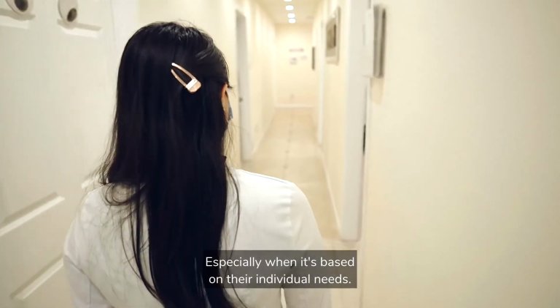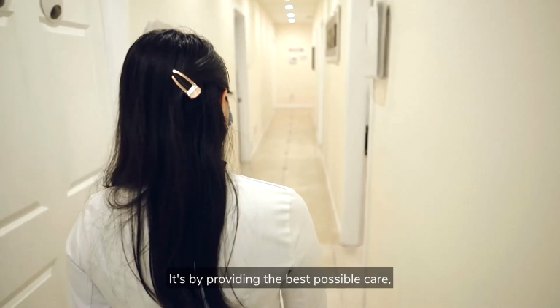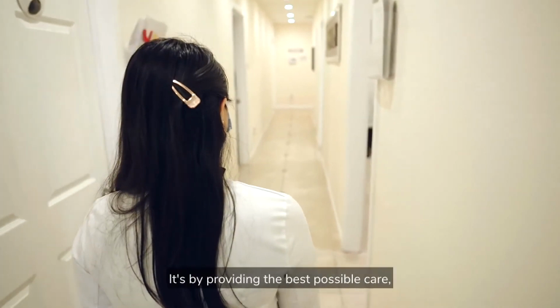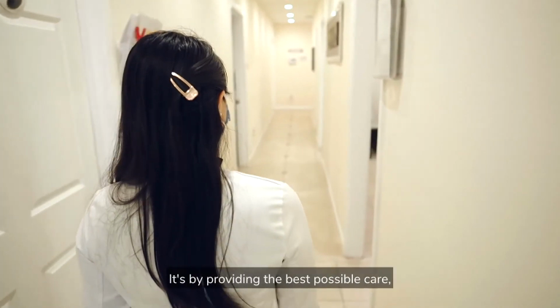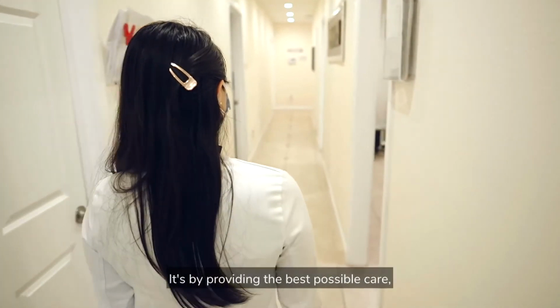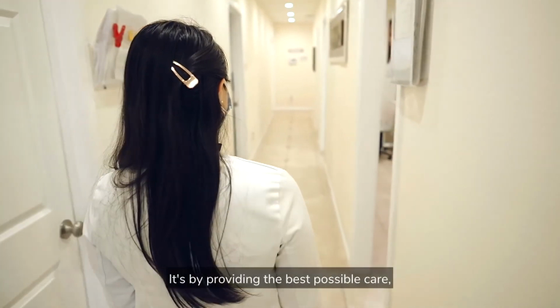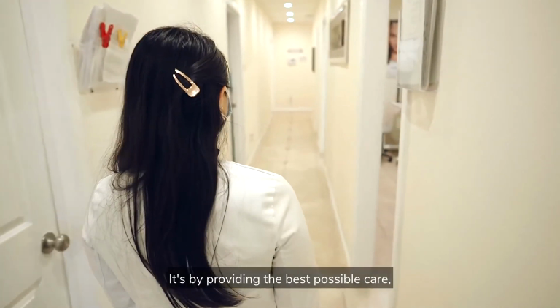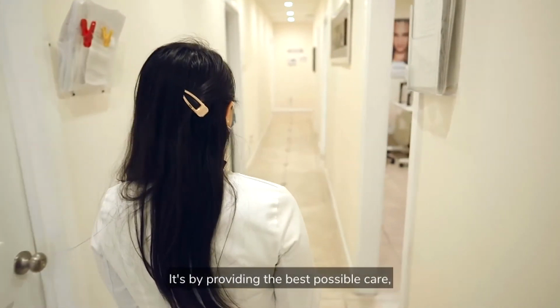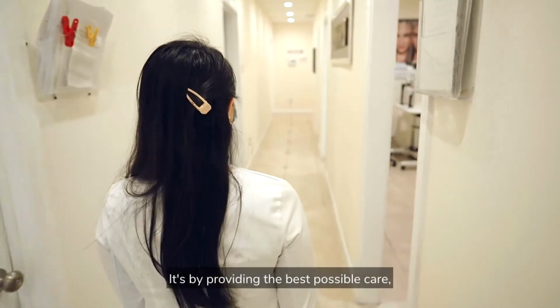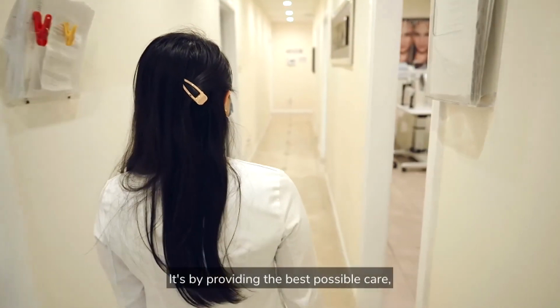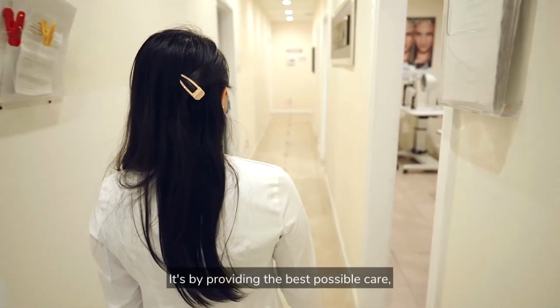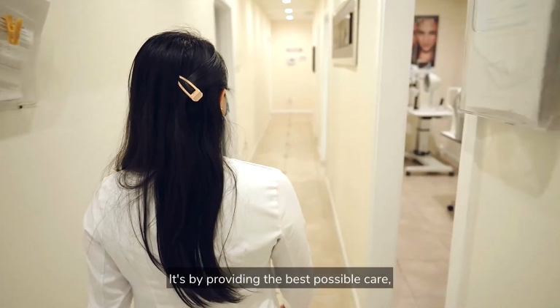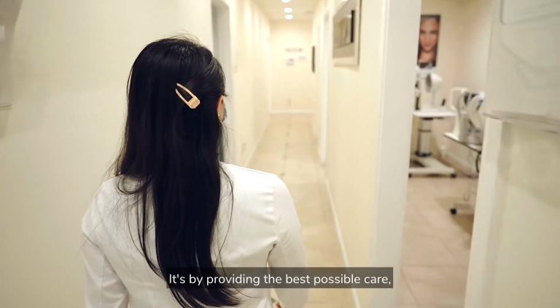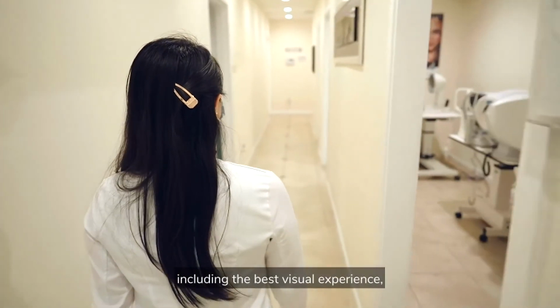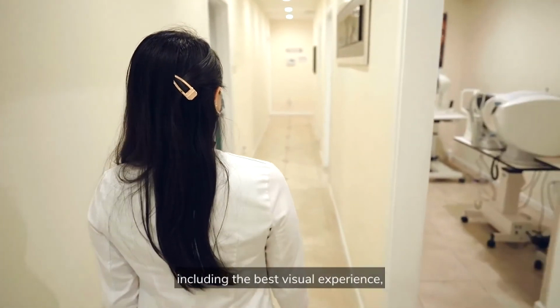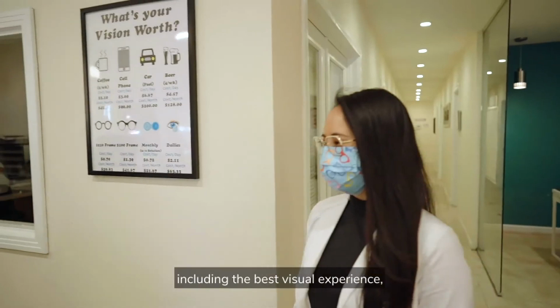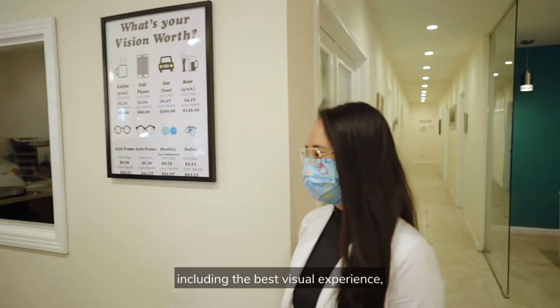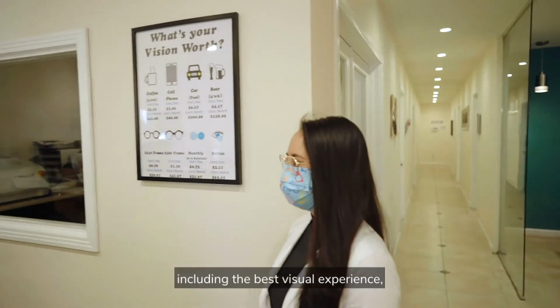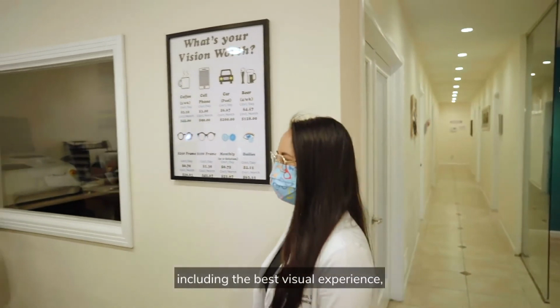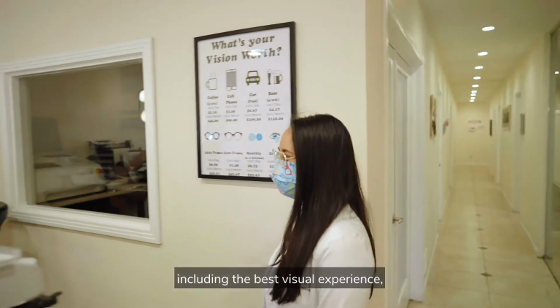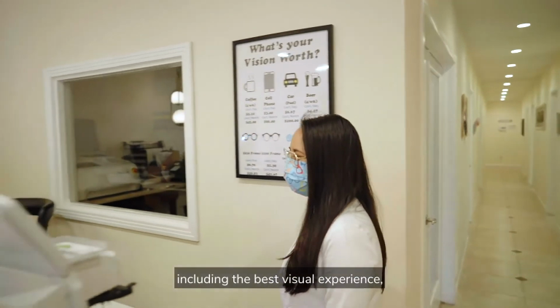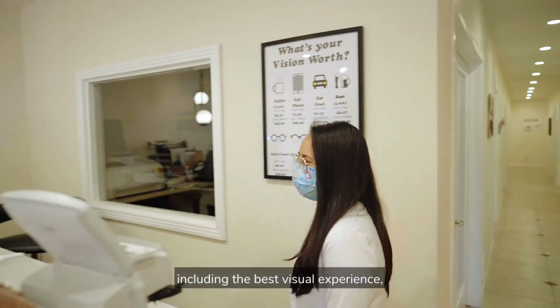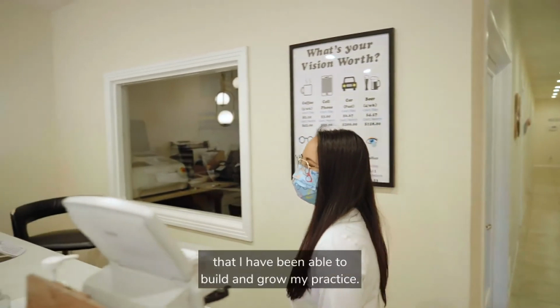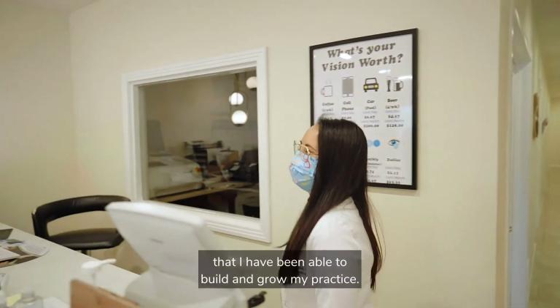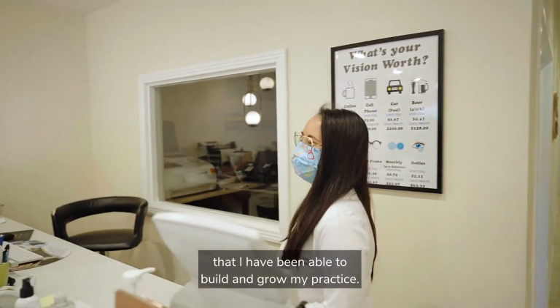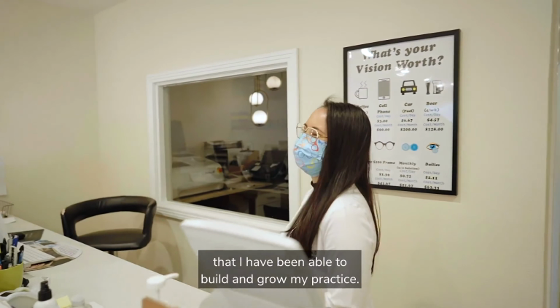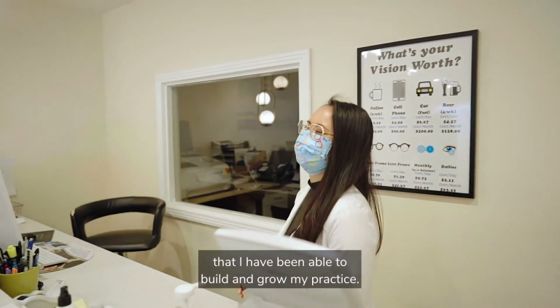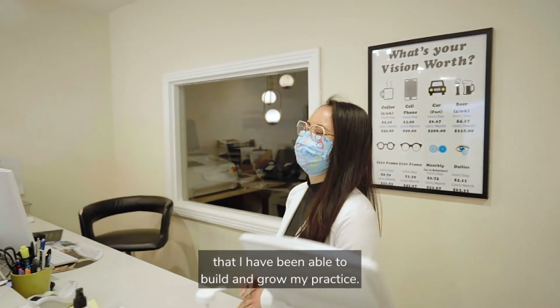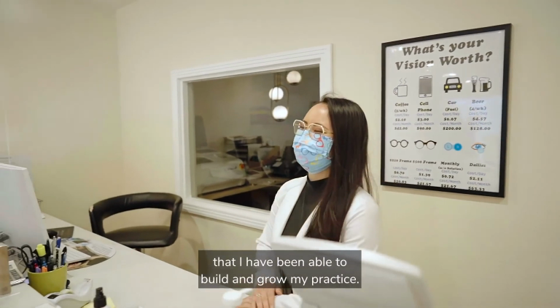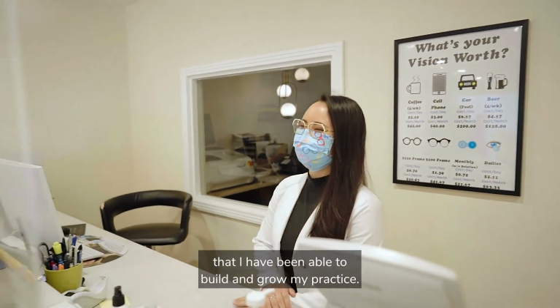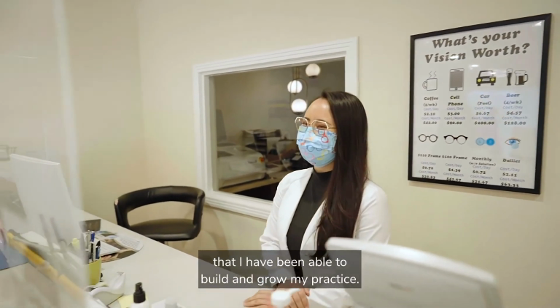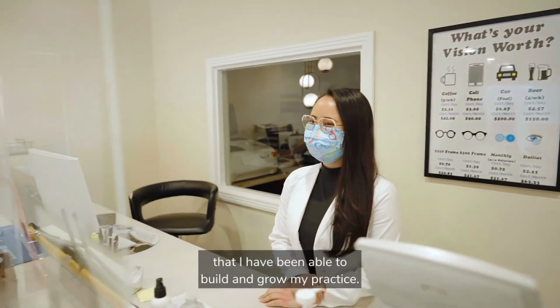It's by providing the best possible care including the best visual experience that I have been able to build and grow my practice.